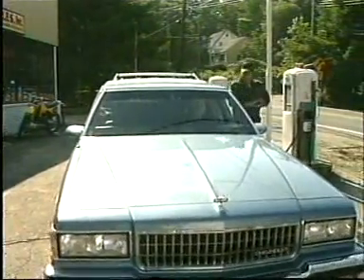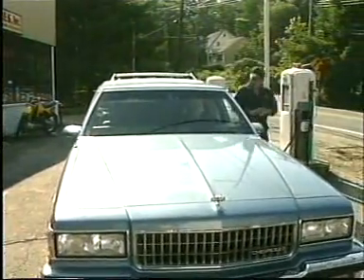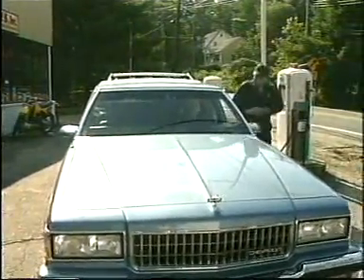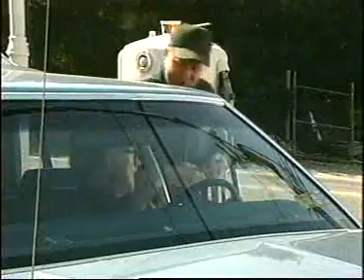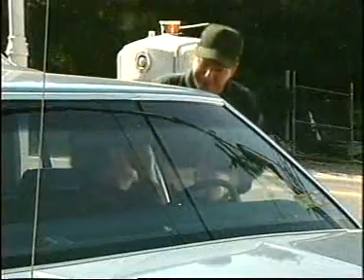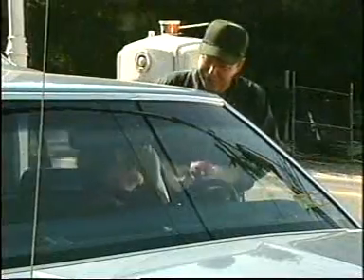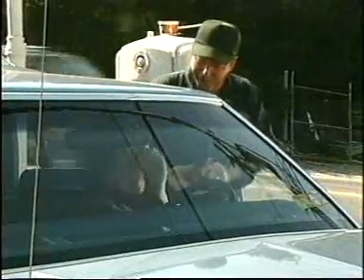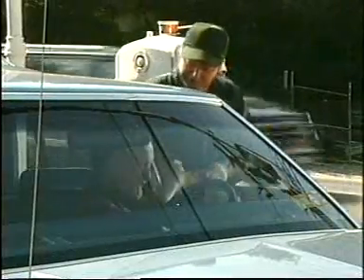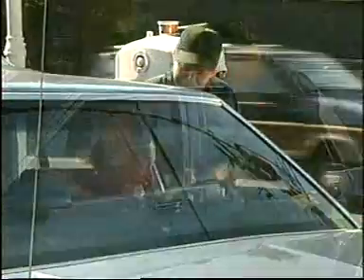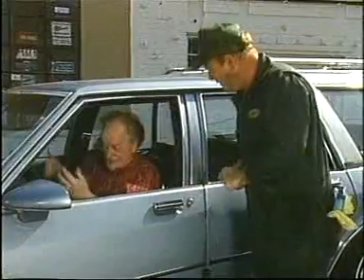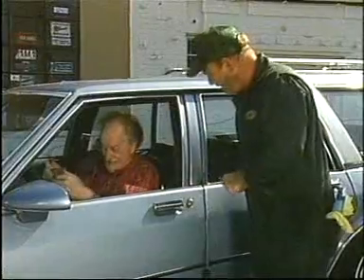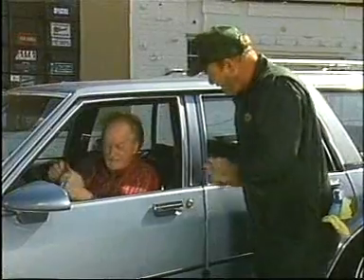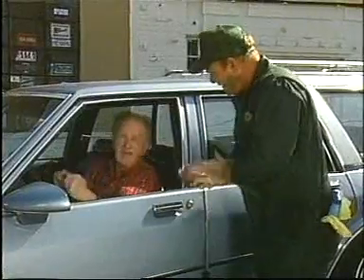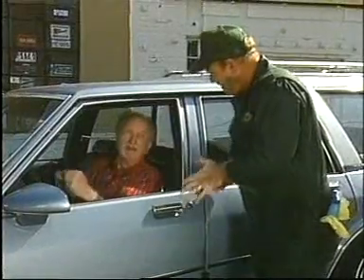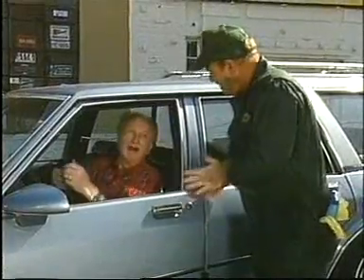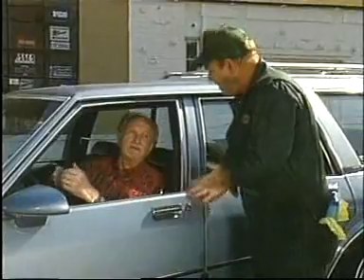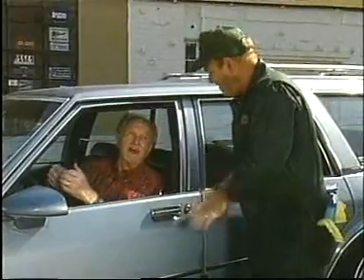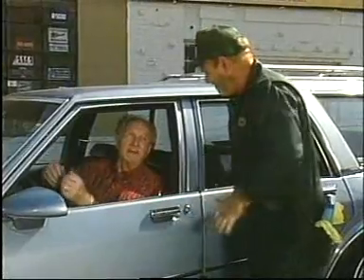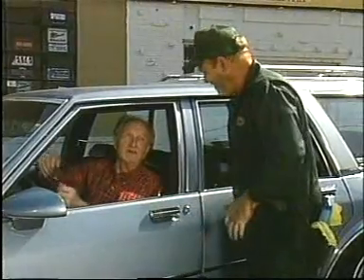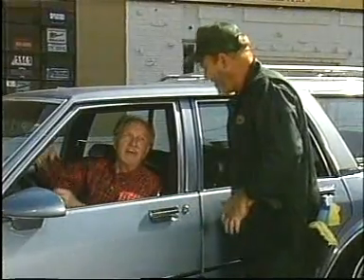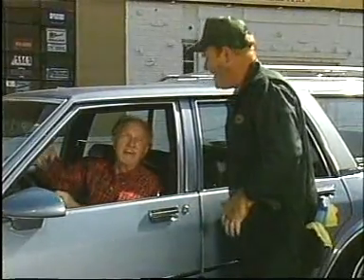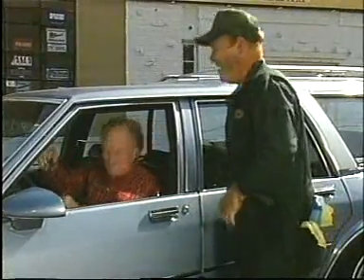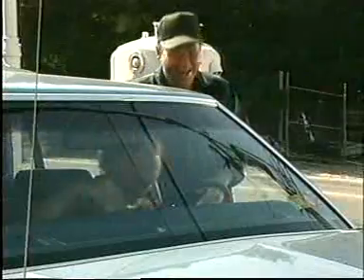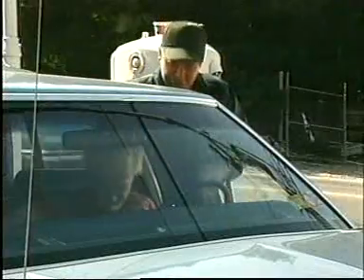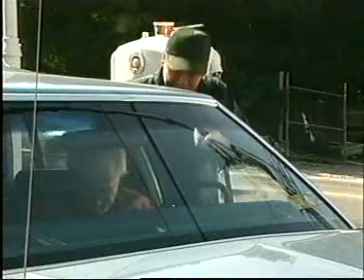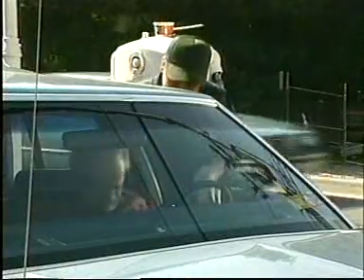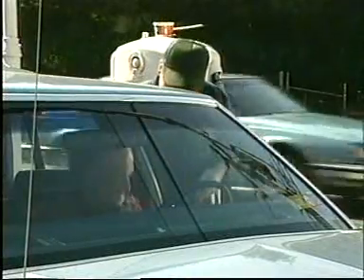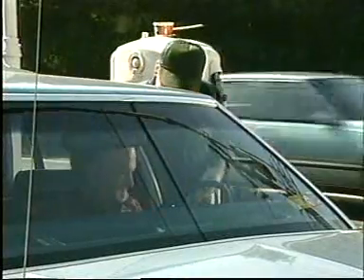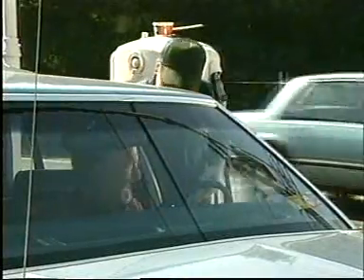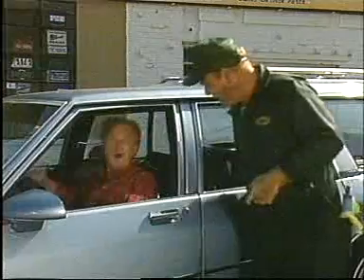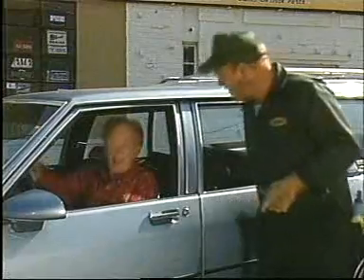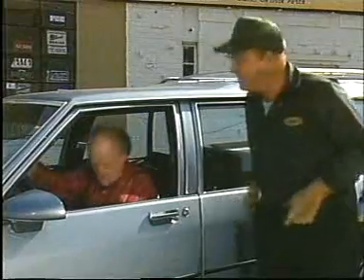Hello, what can I do for you? Hi, fill her up. I need a full tank. Check the hood? No thanks.